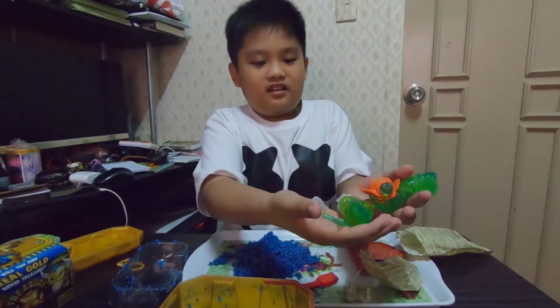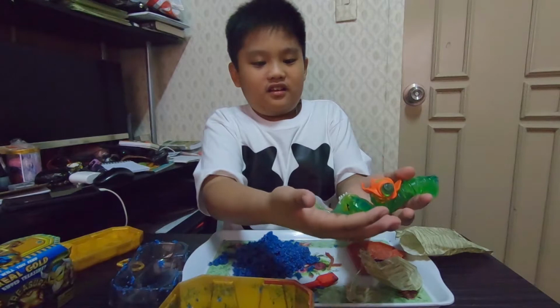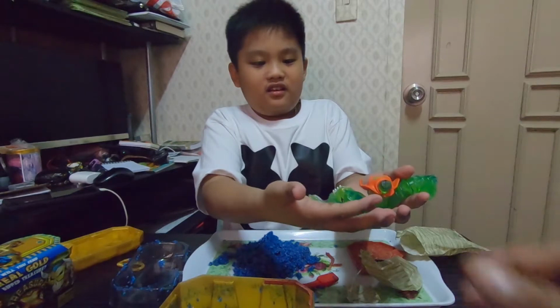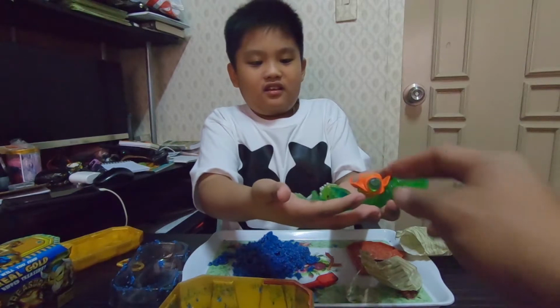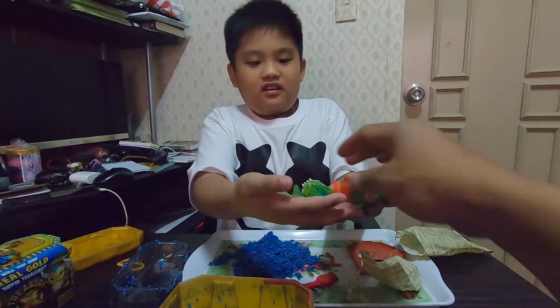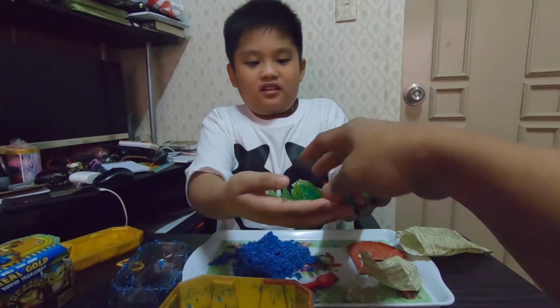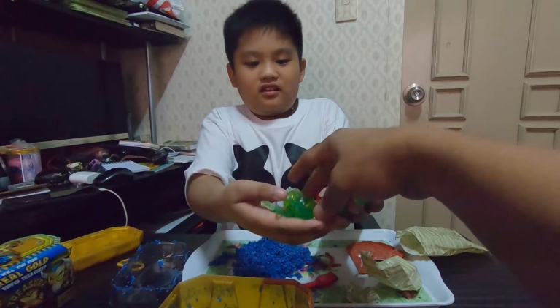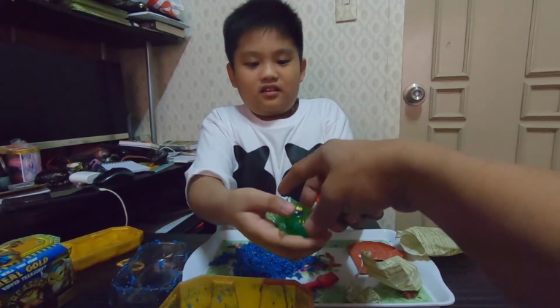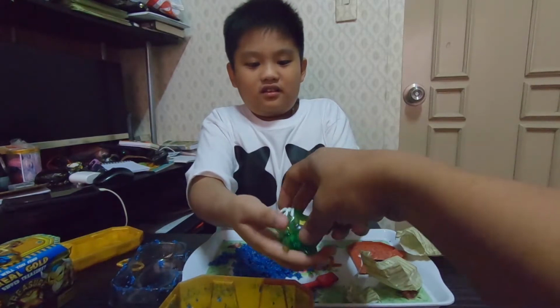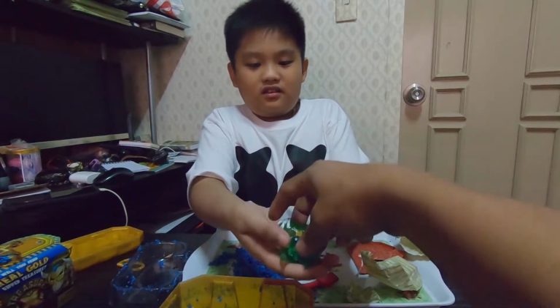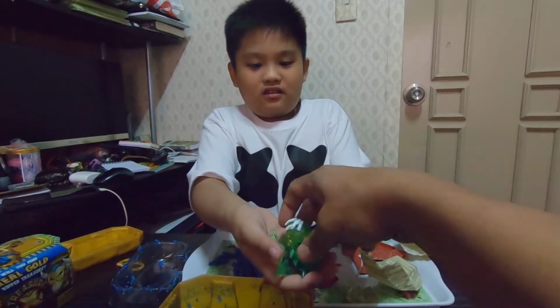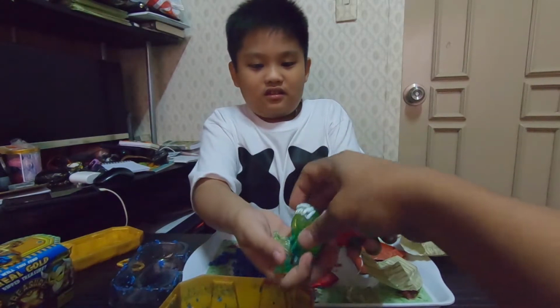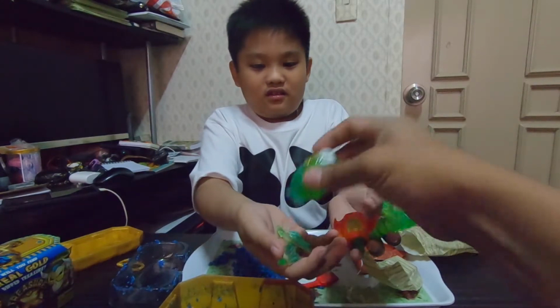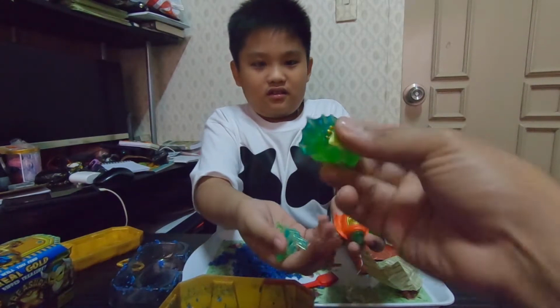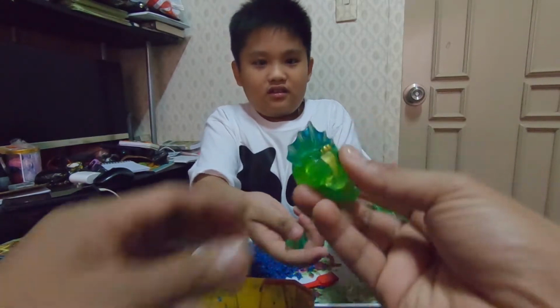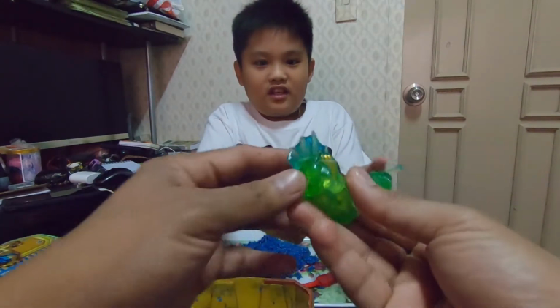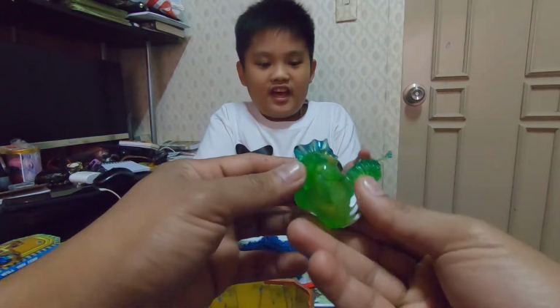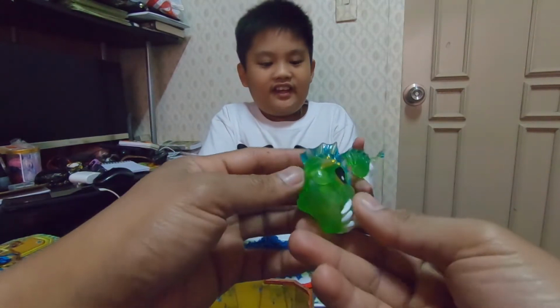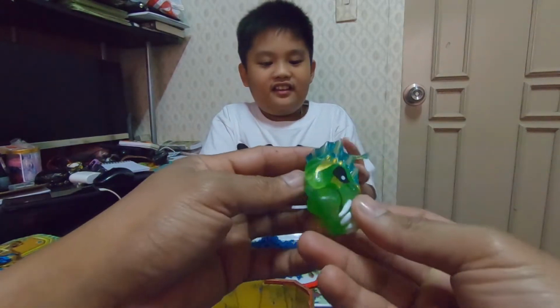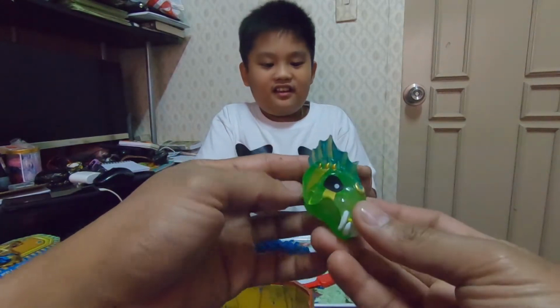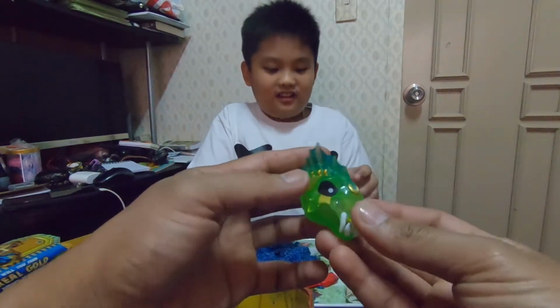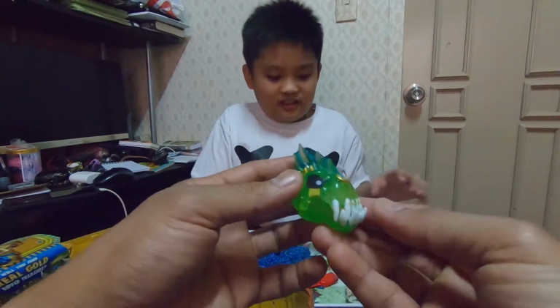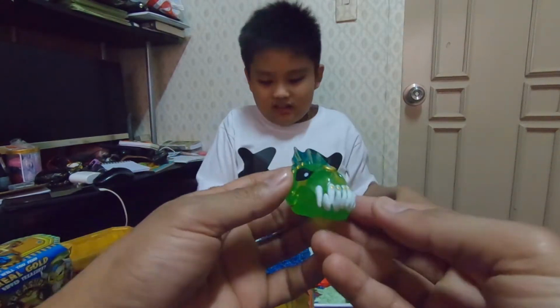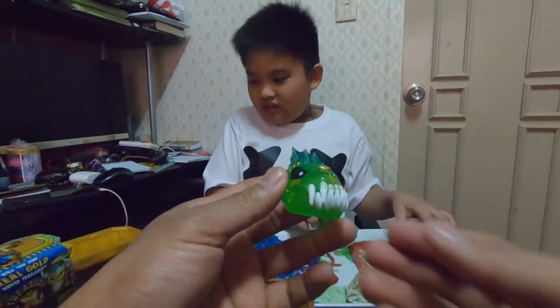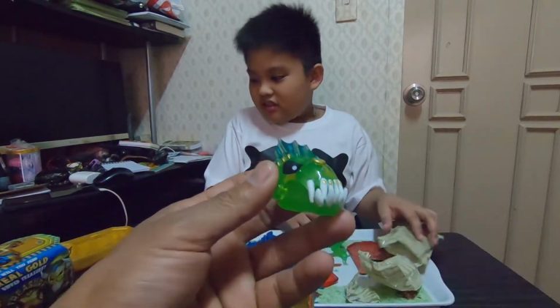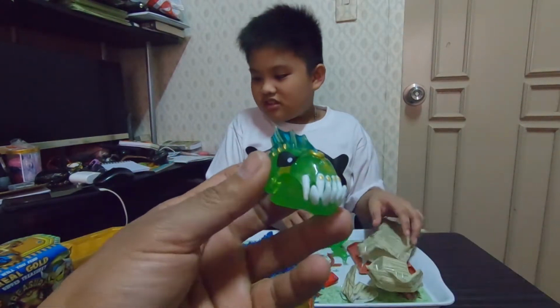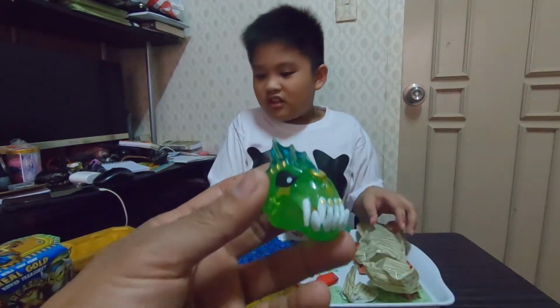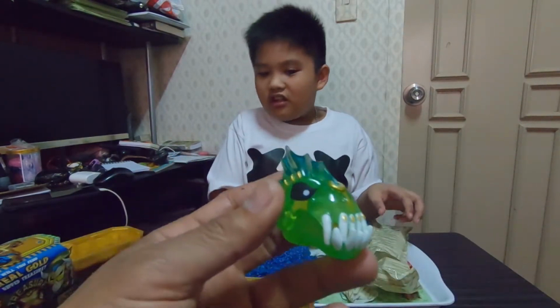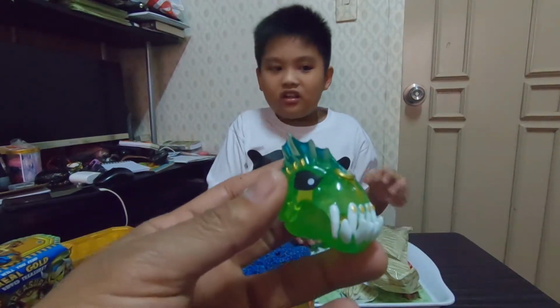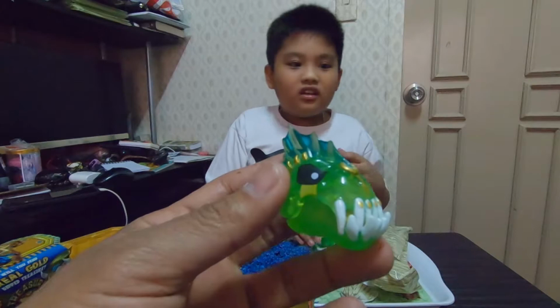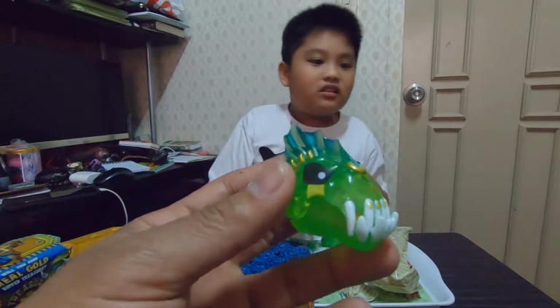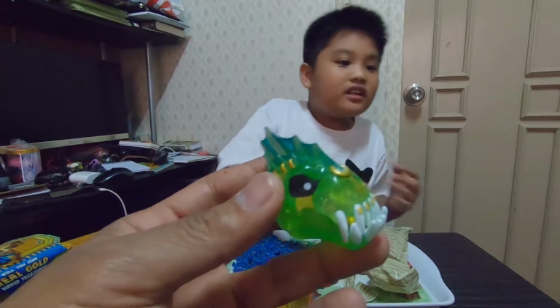So there's this — what is this? The head of the monster?